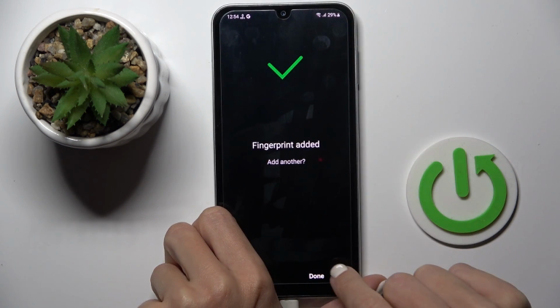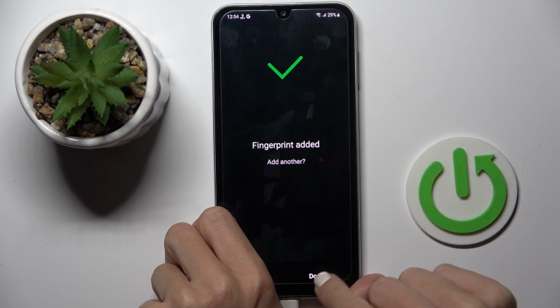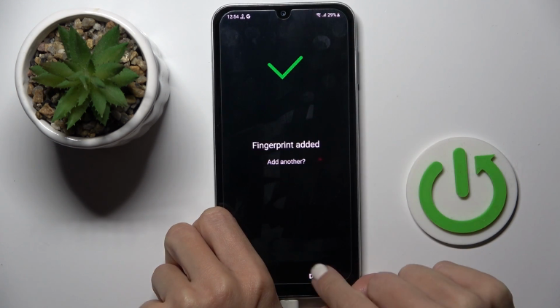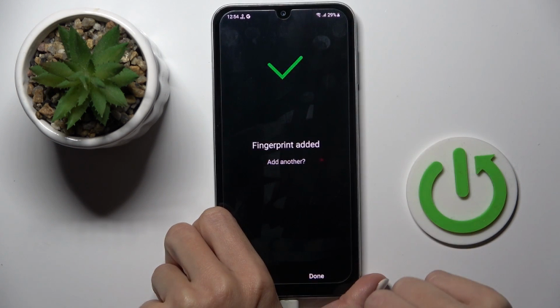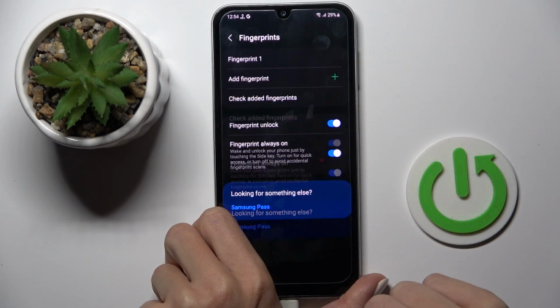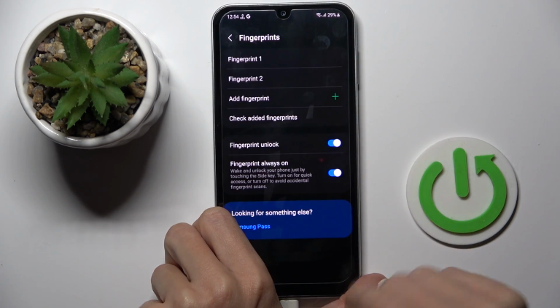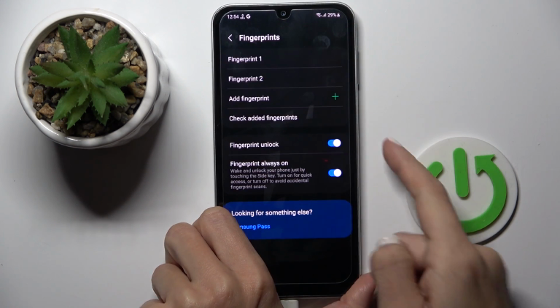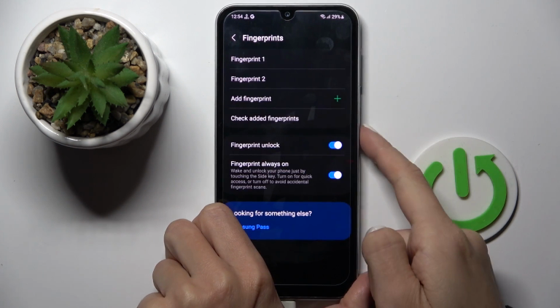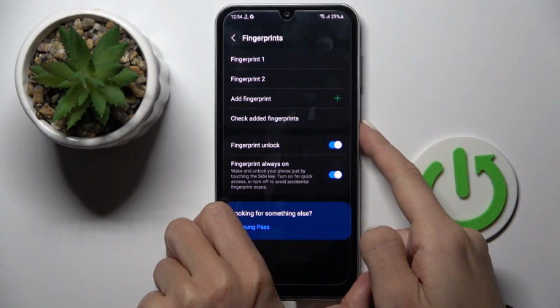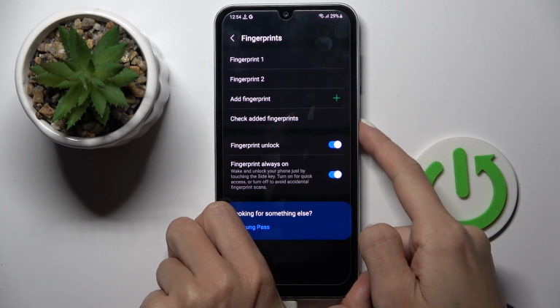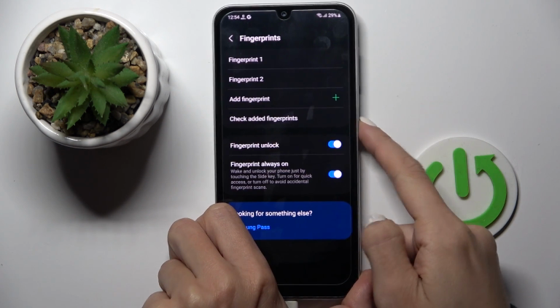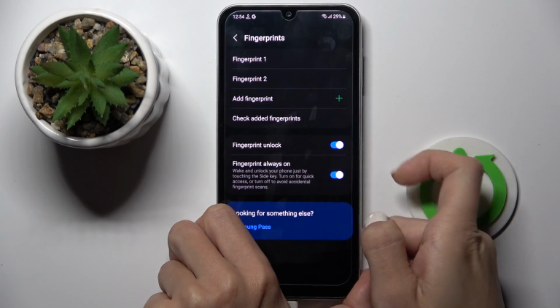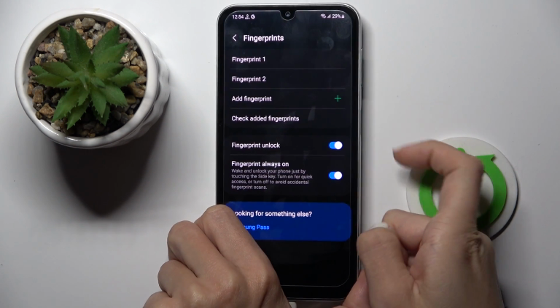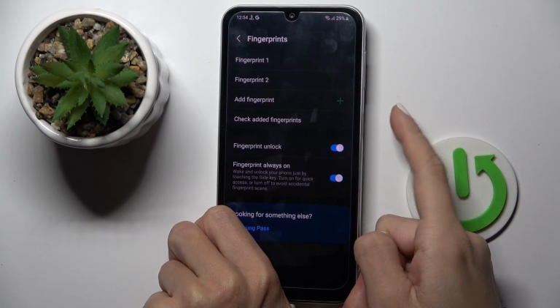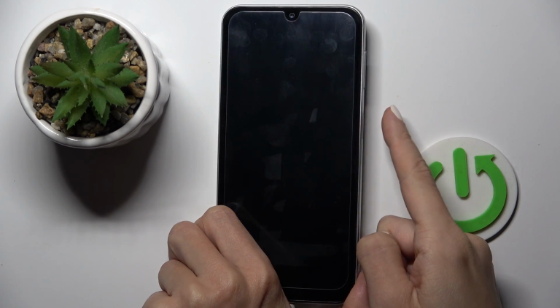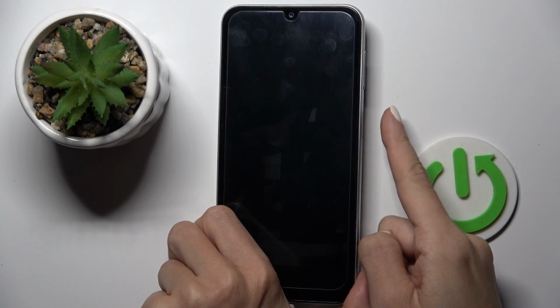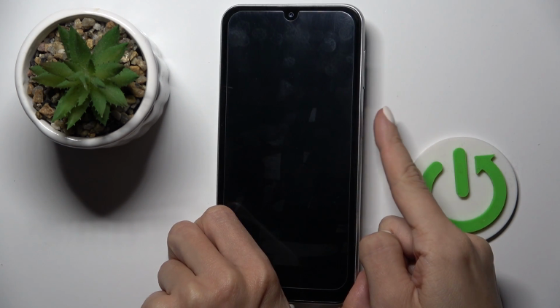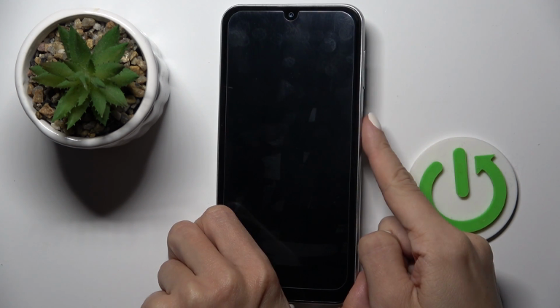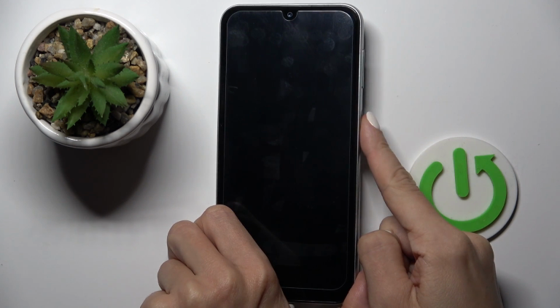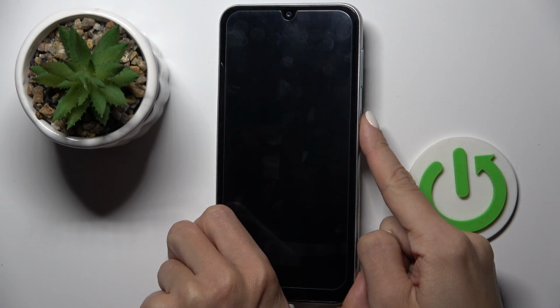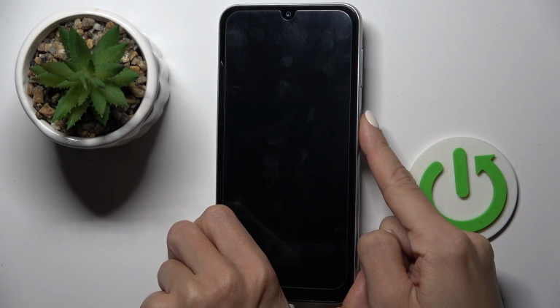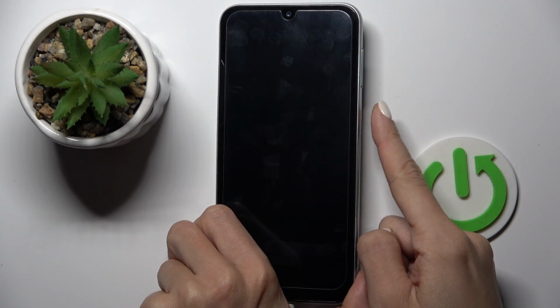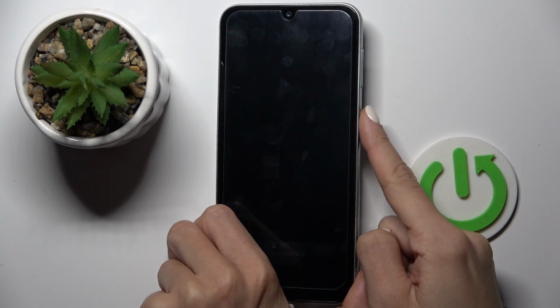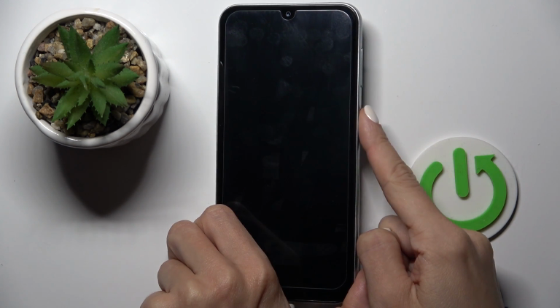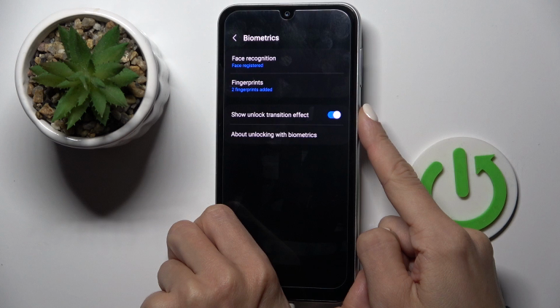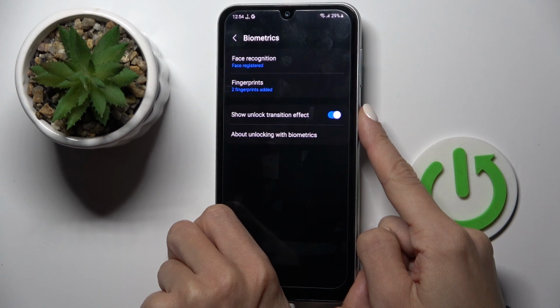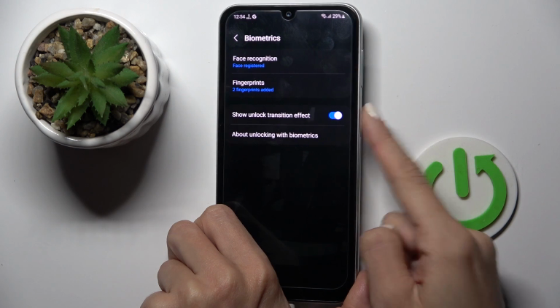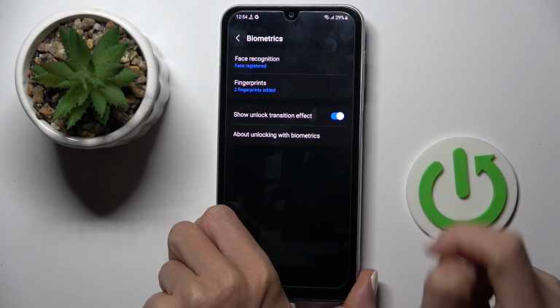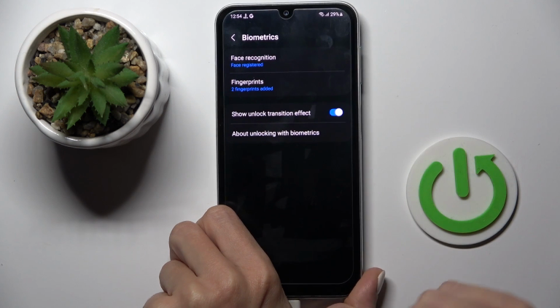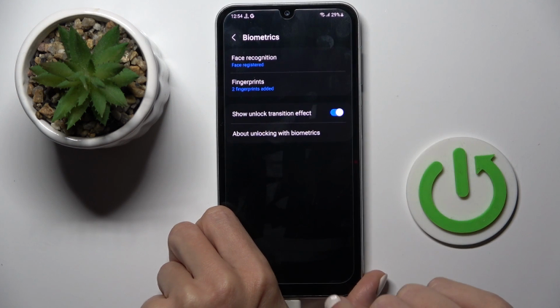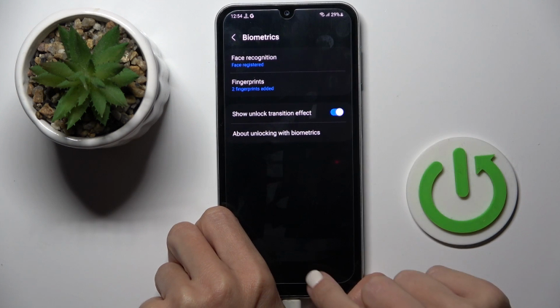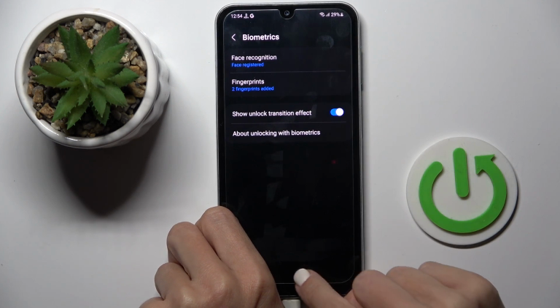Then click on Done. From now on you'll be able to unlock your device with this fingerprint.